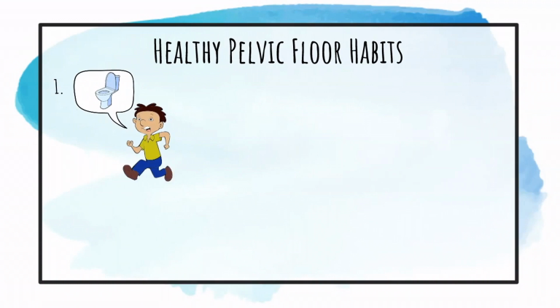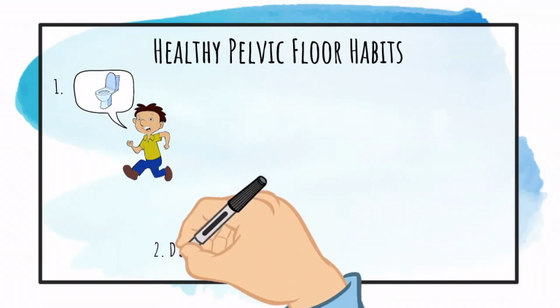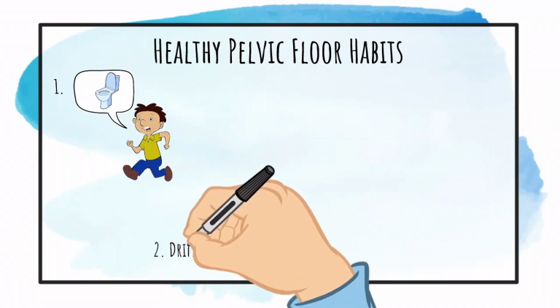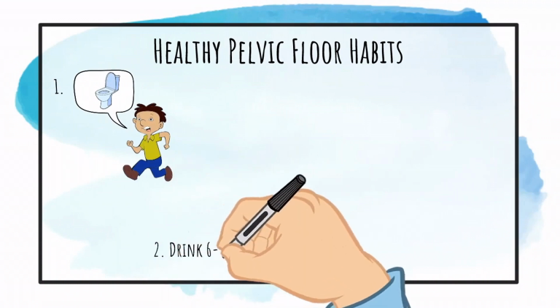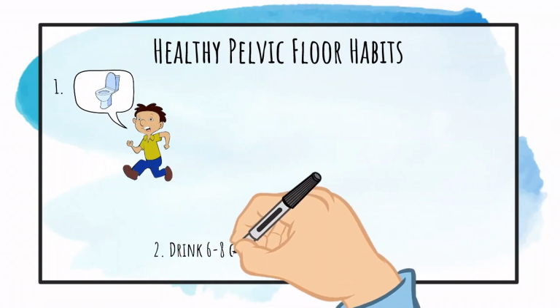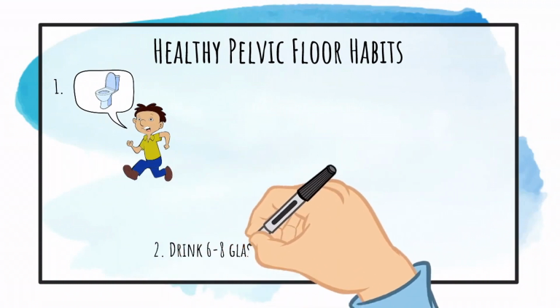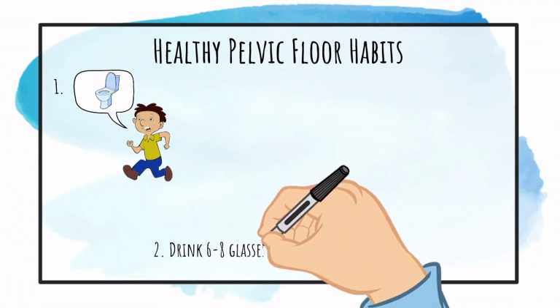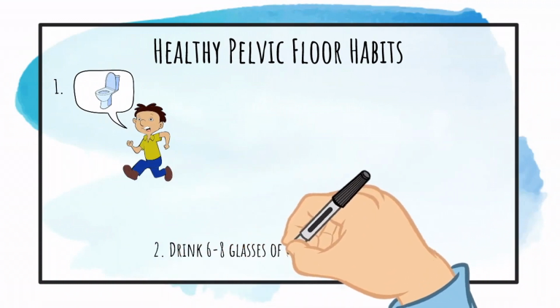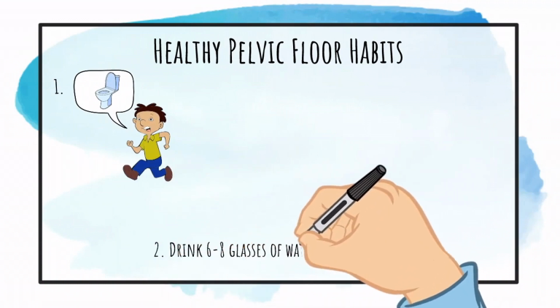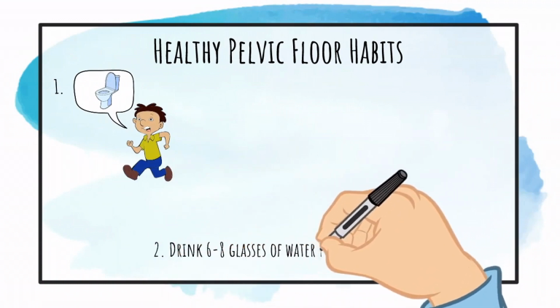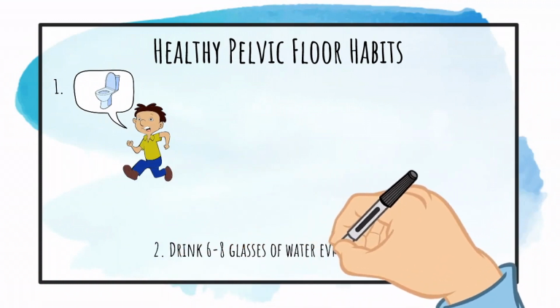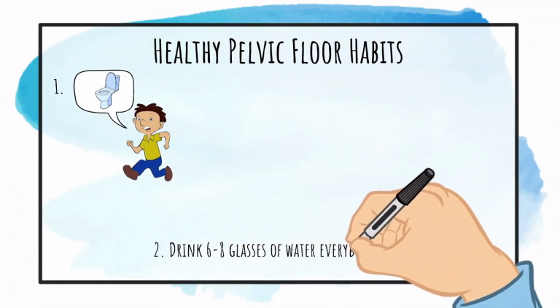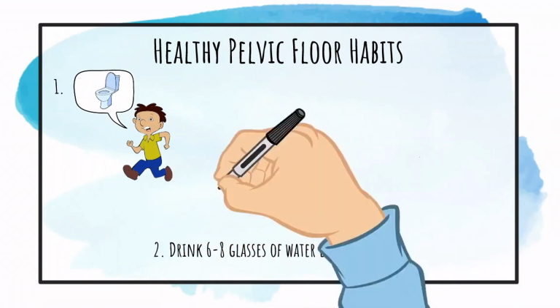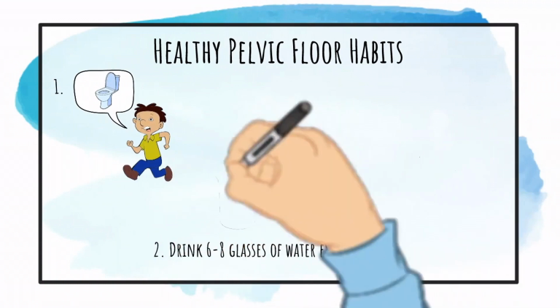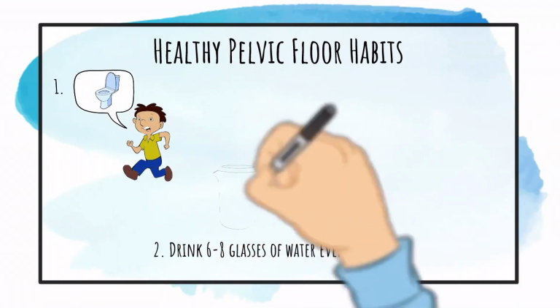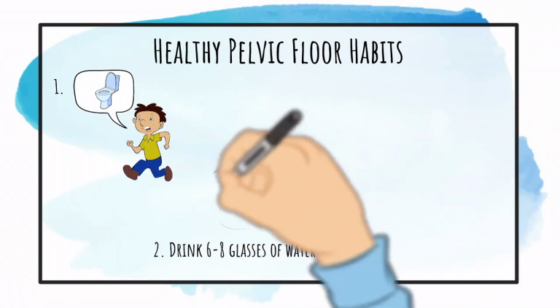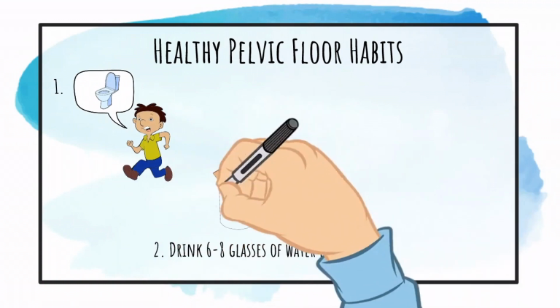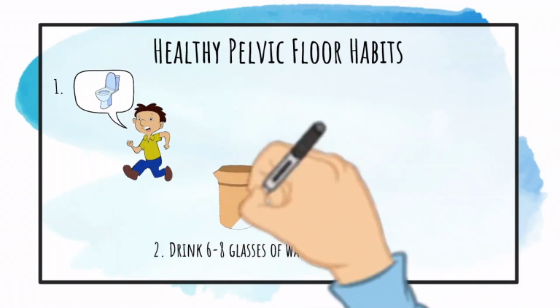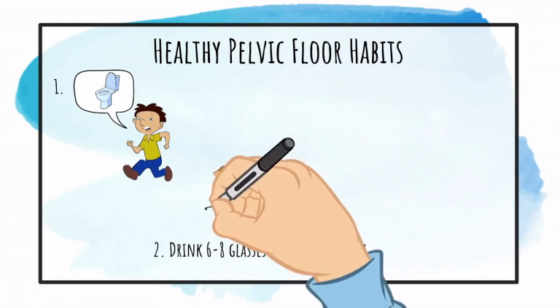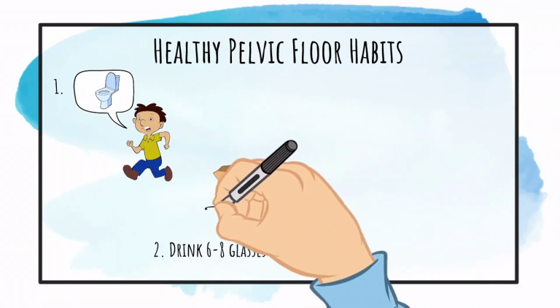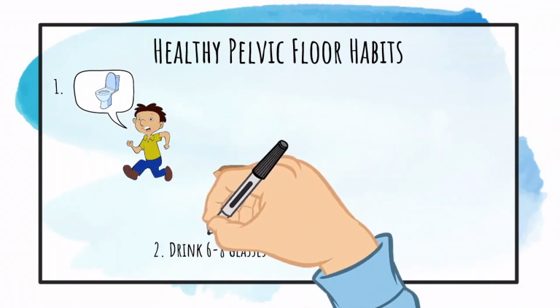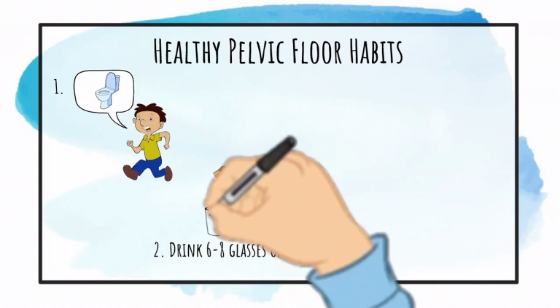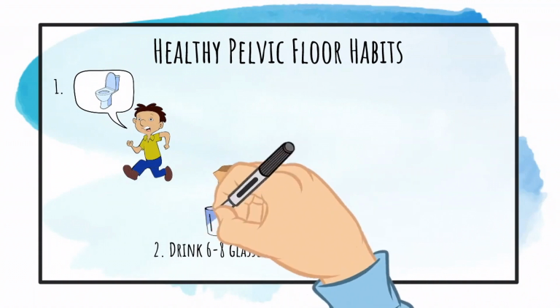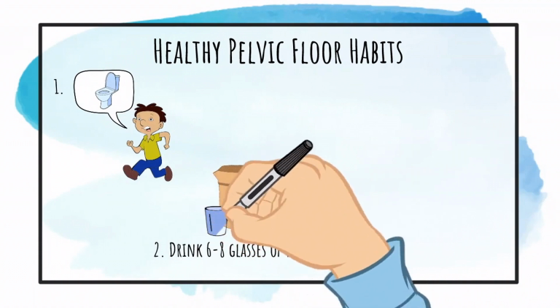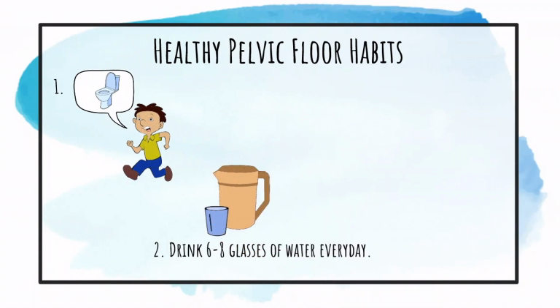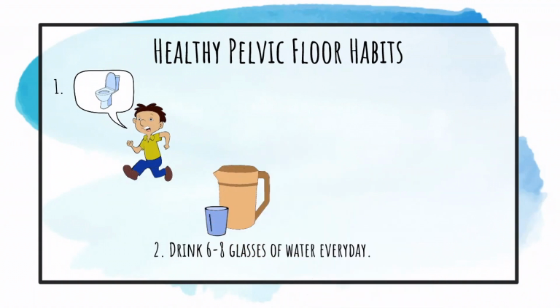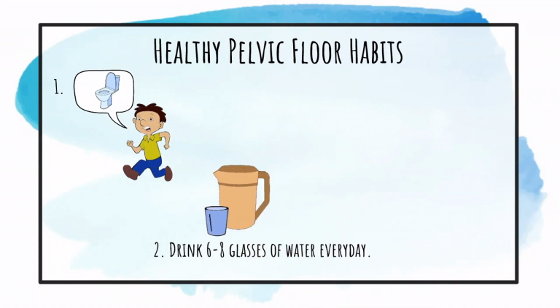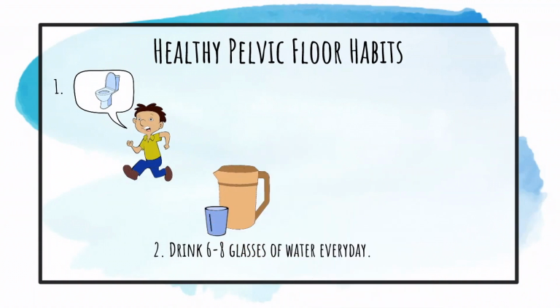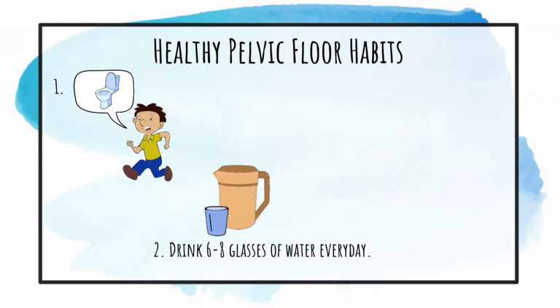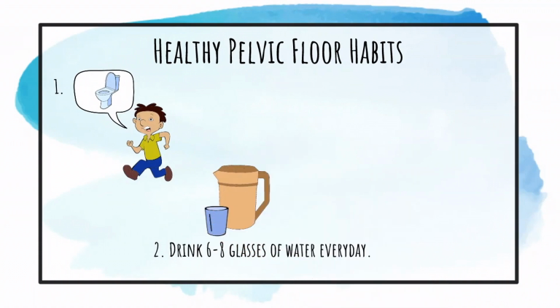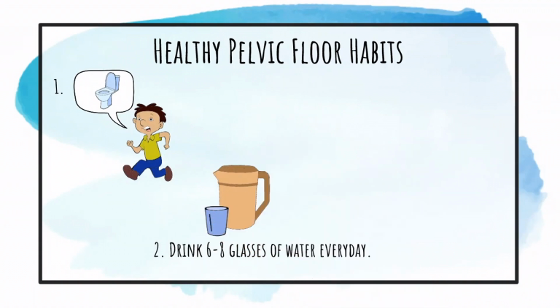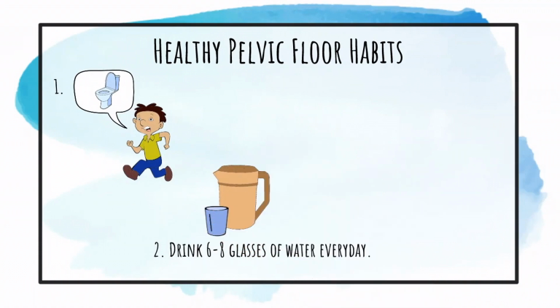Drink six to eight glasses of water every day. Dehydration can make the urine more concentrated, which can act as a bladder irritant causing more urgency to pee.